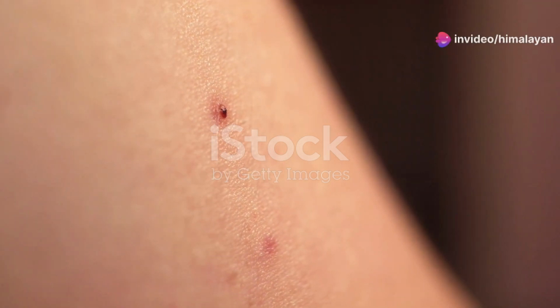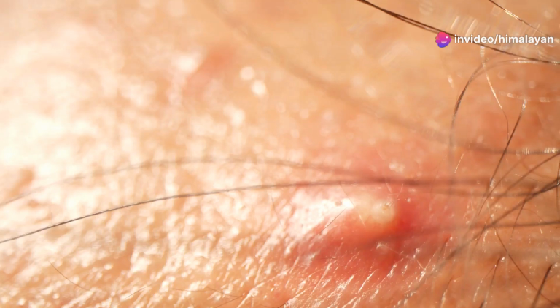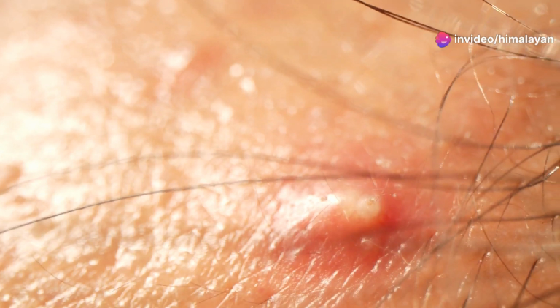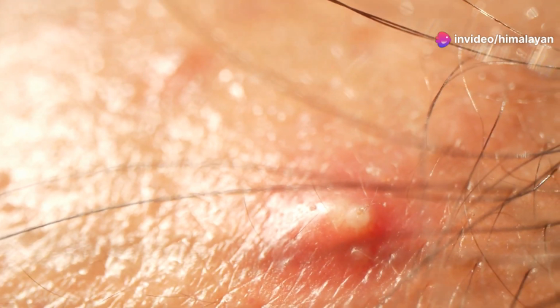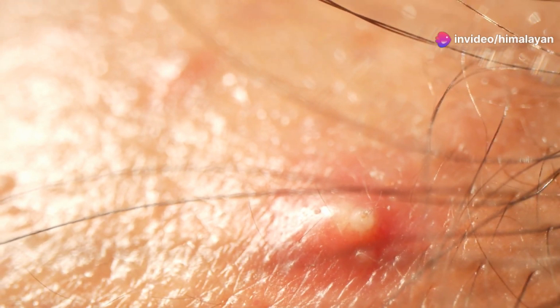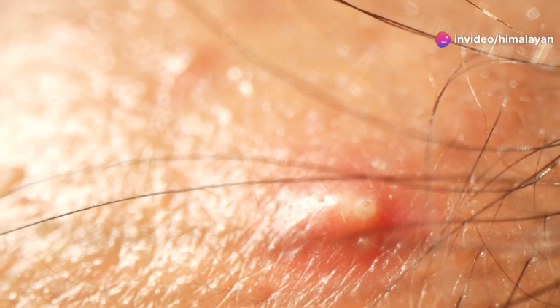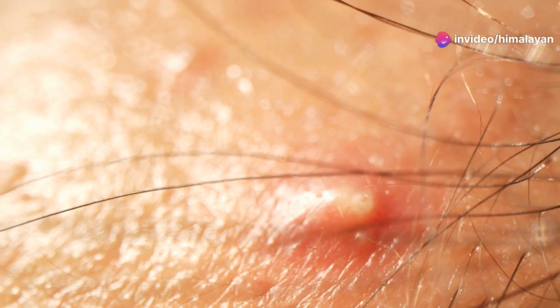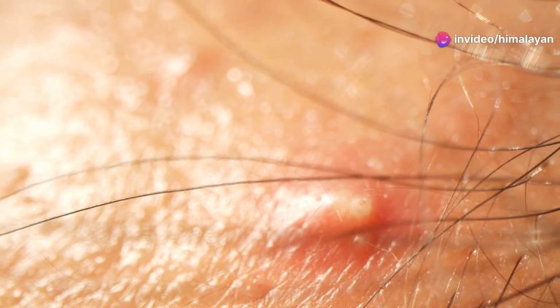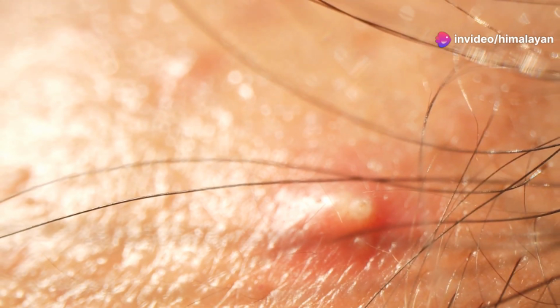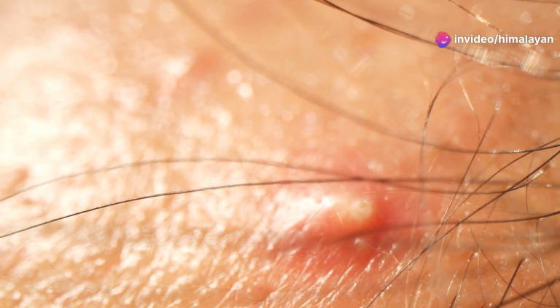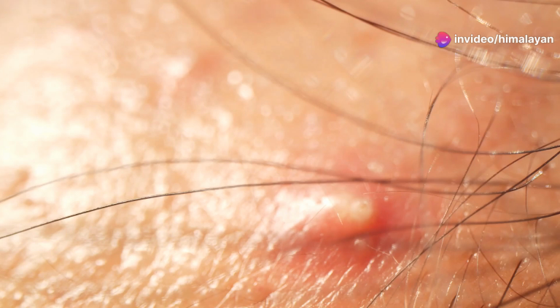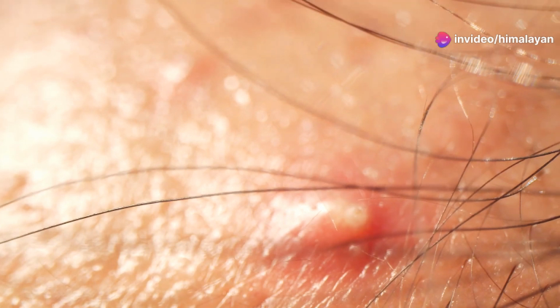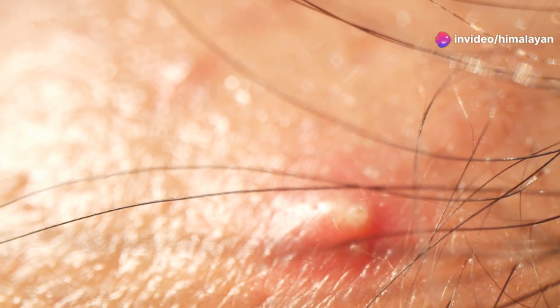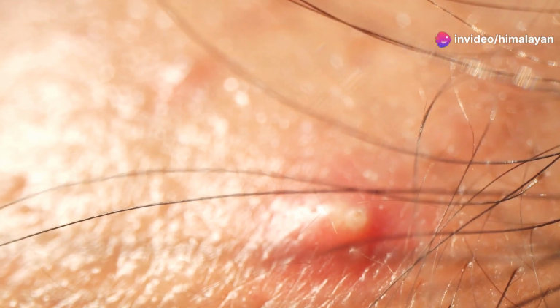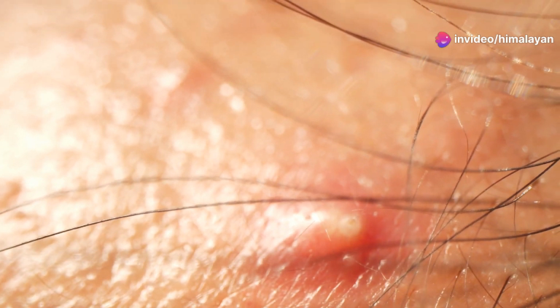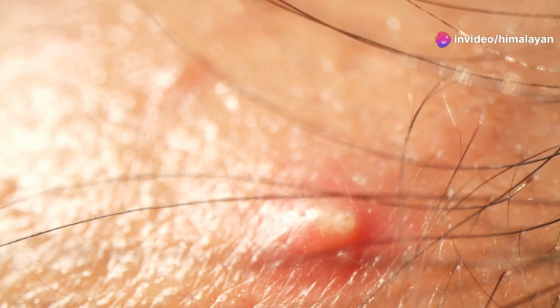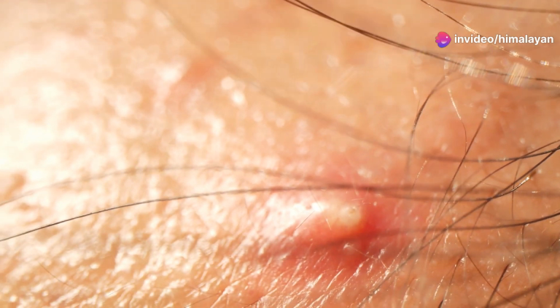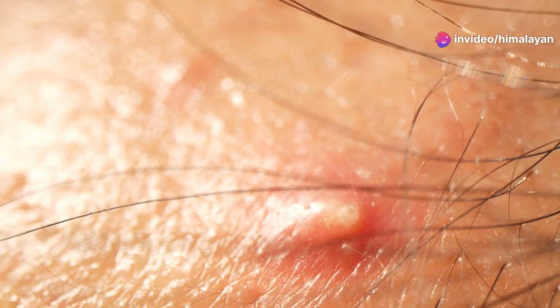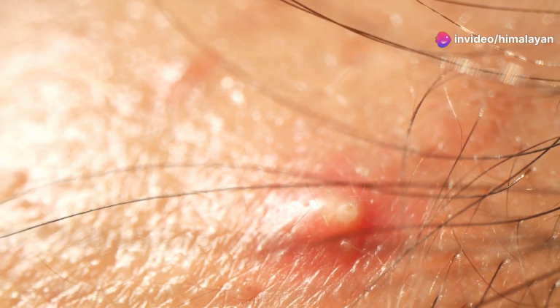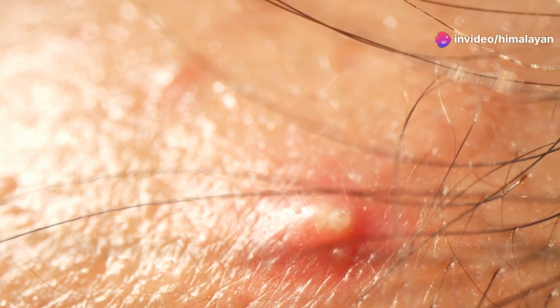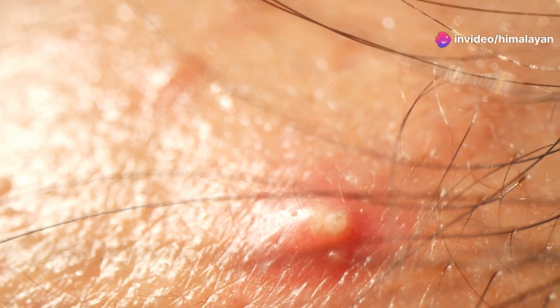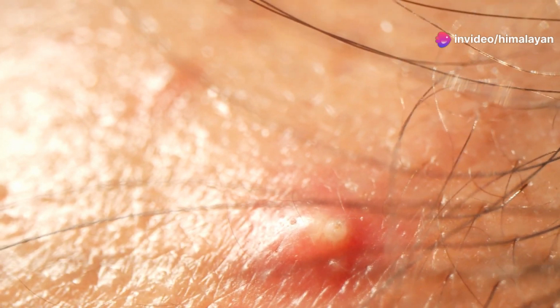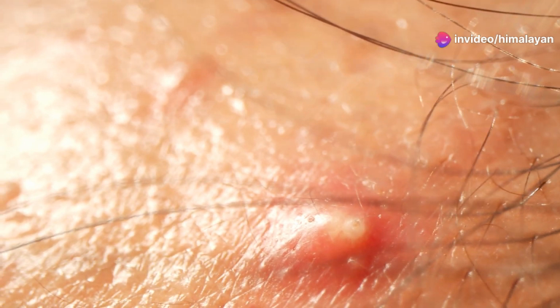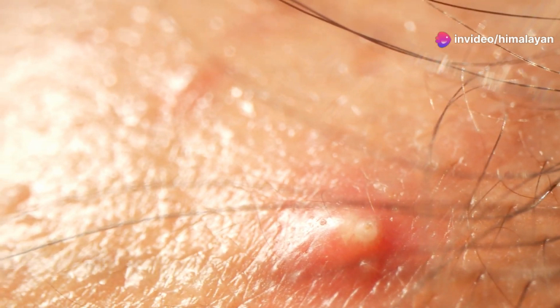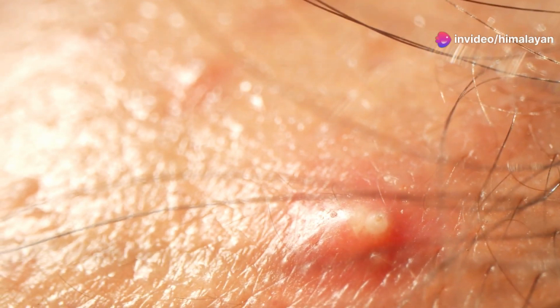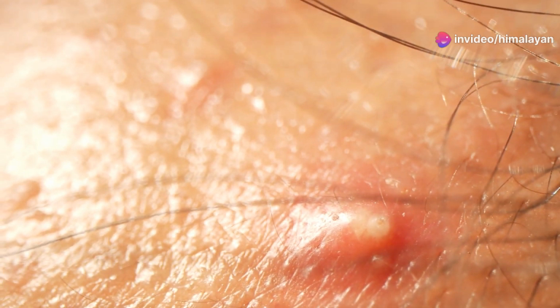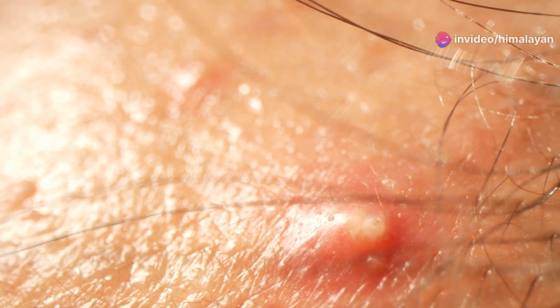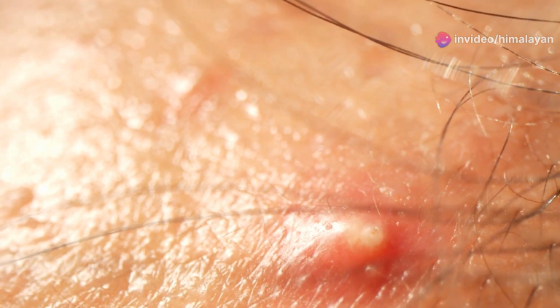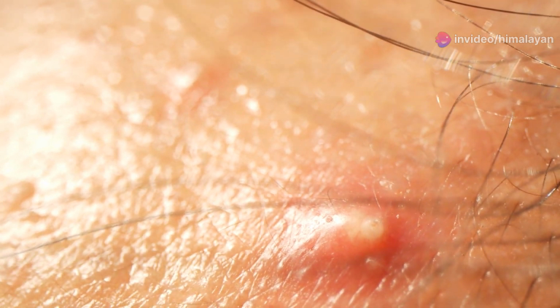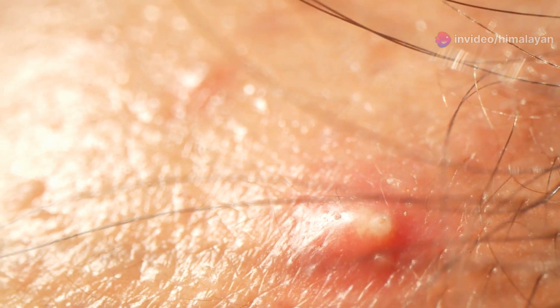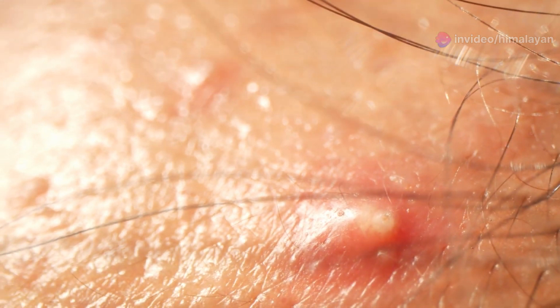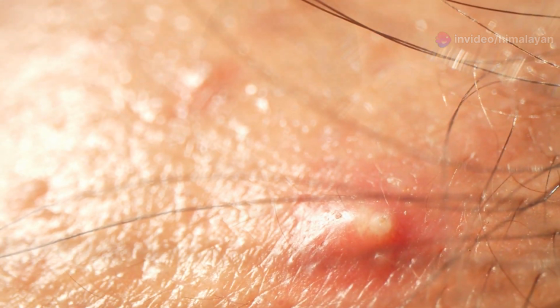As the bacteria multiply, they cause inflammation and infection, resulting in the red, swollen bump we know as a pimple.